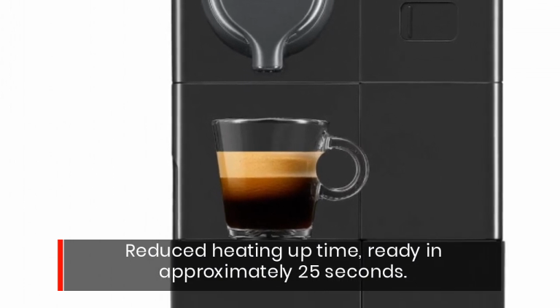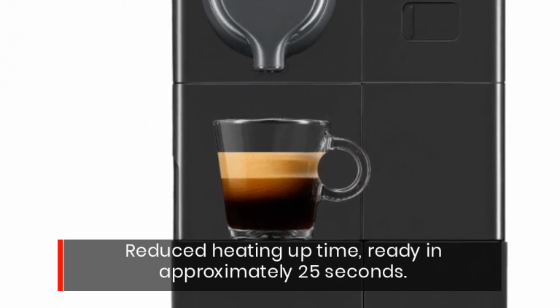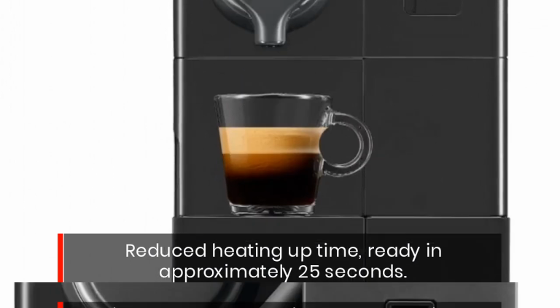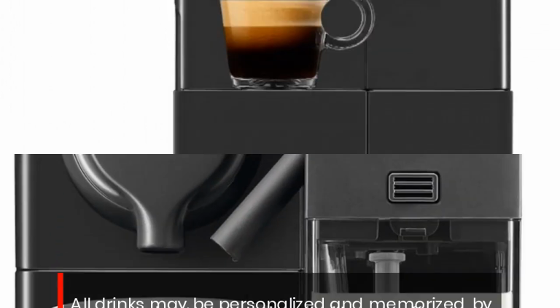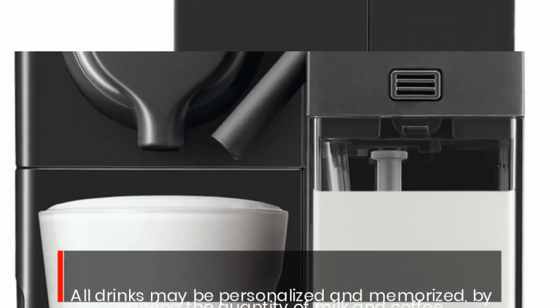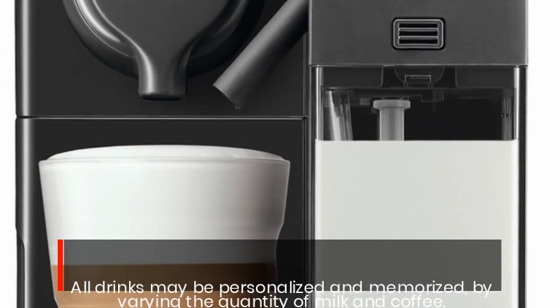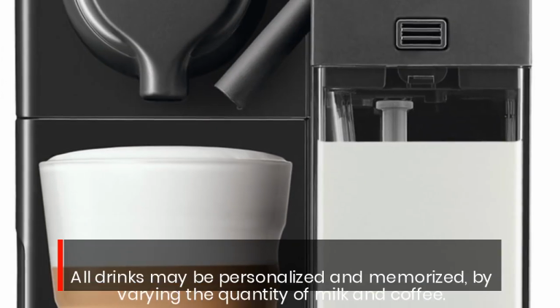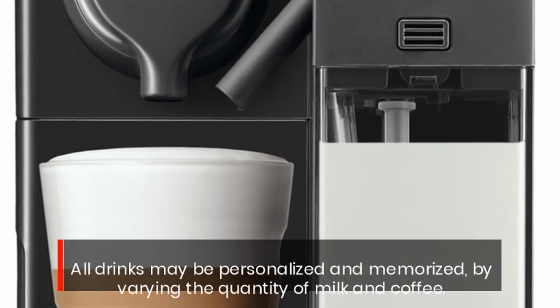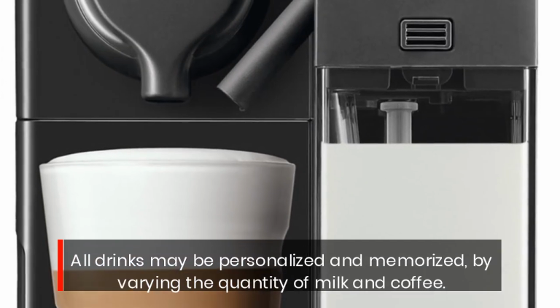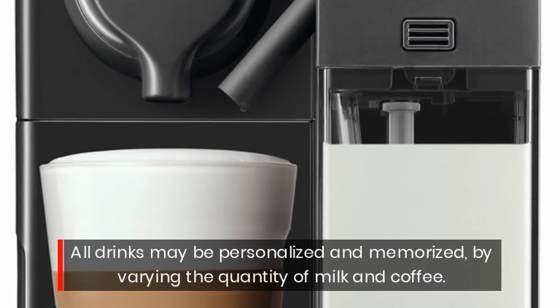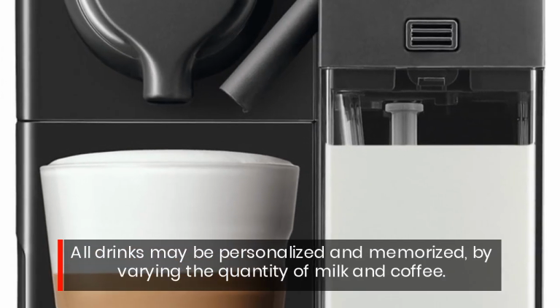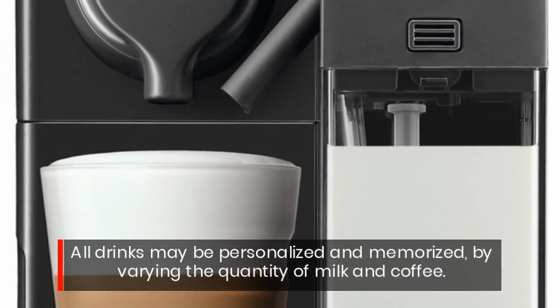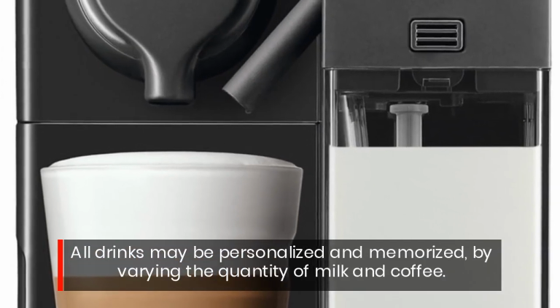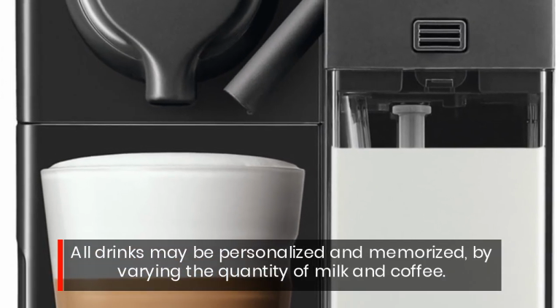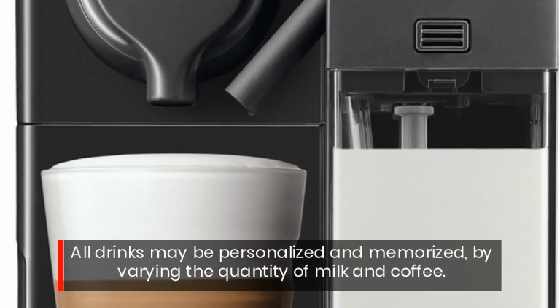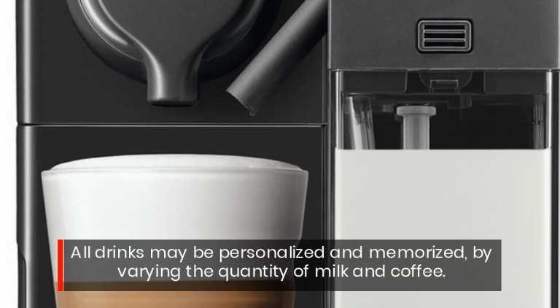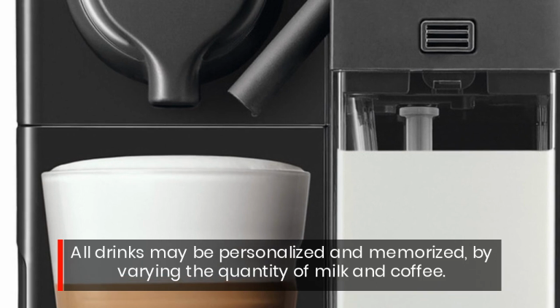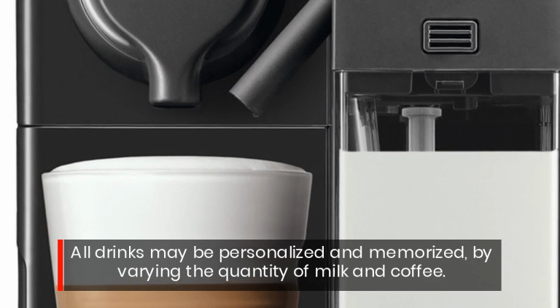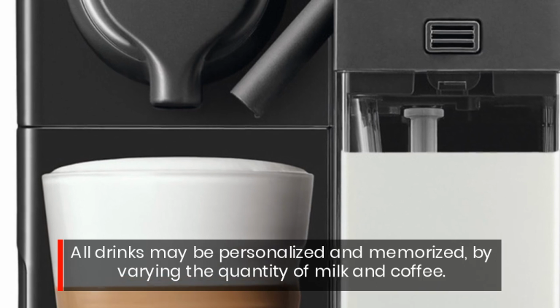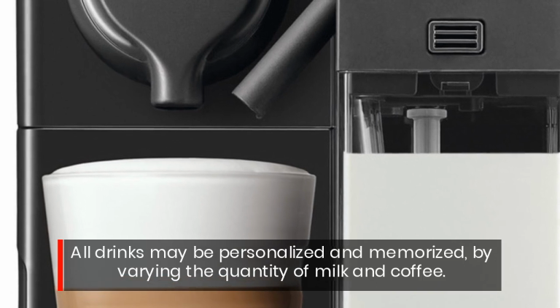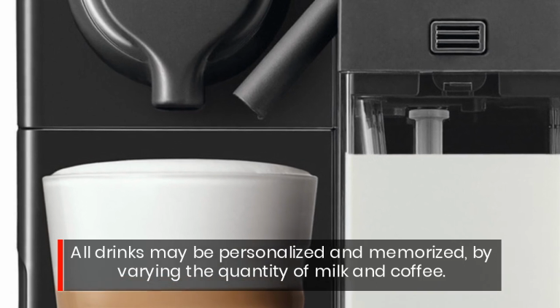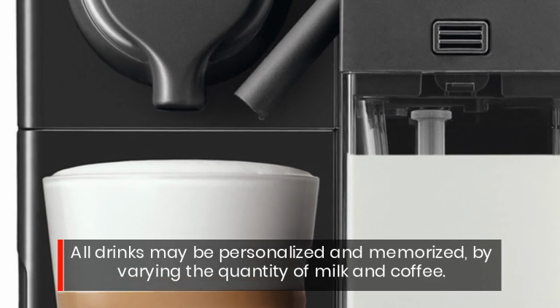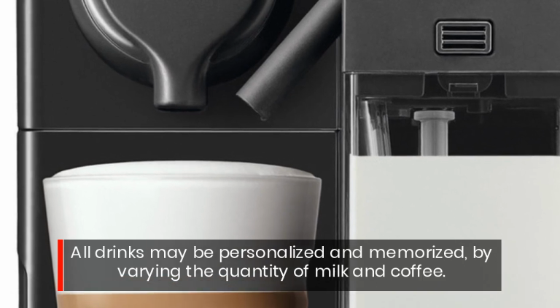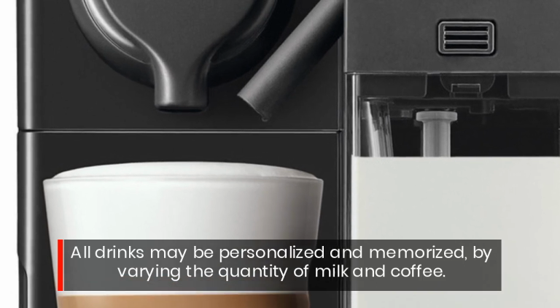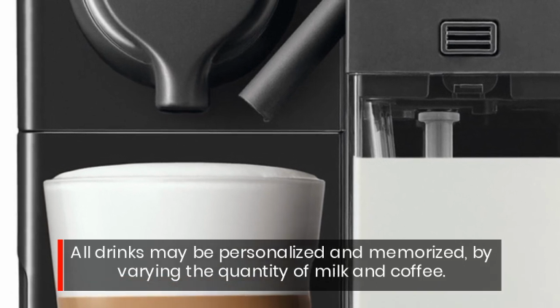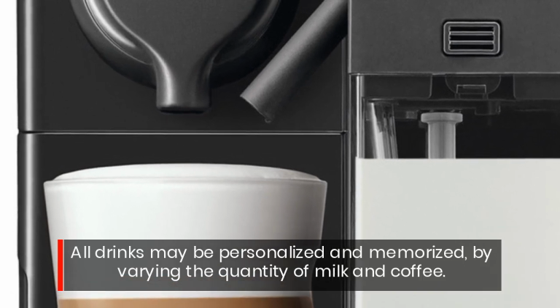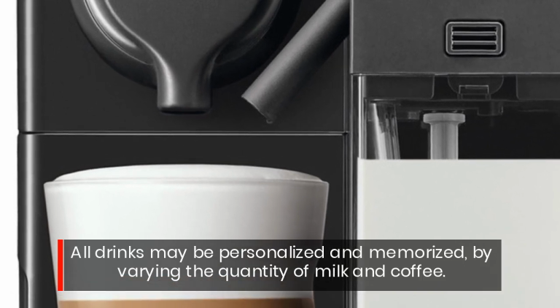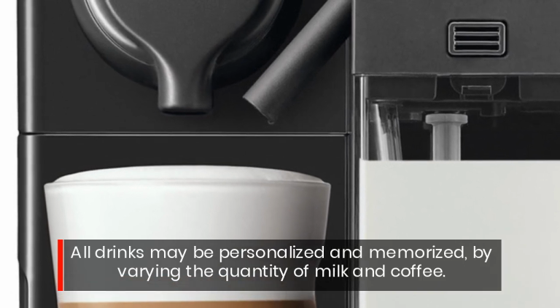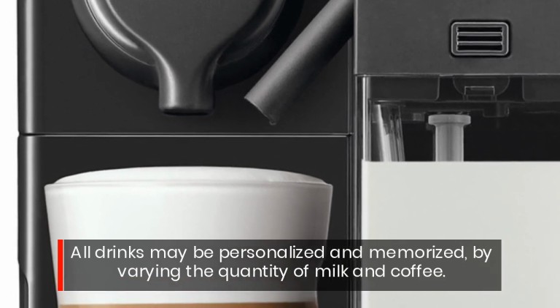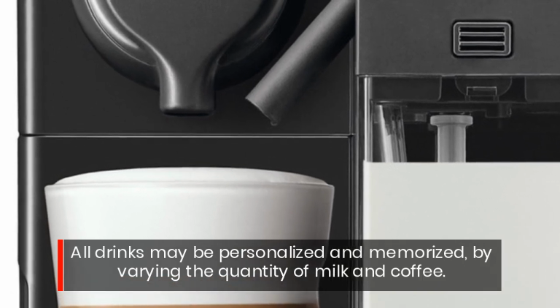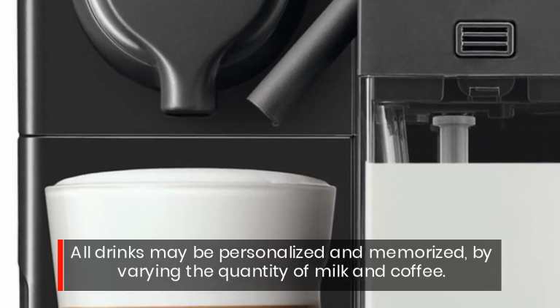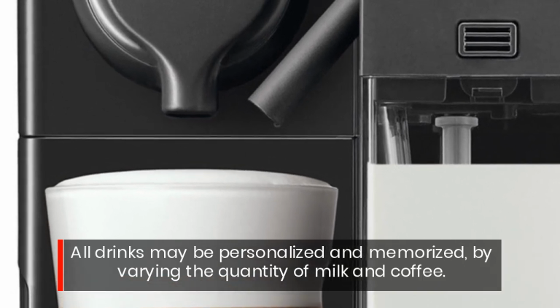All drinks may be personalized and memorized, by varying the quantity of milk and coffee.